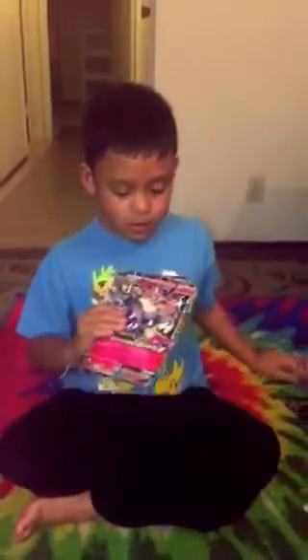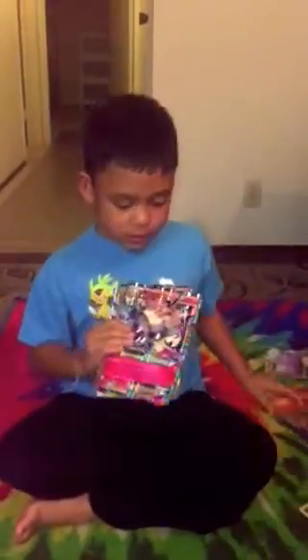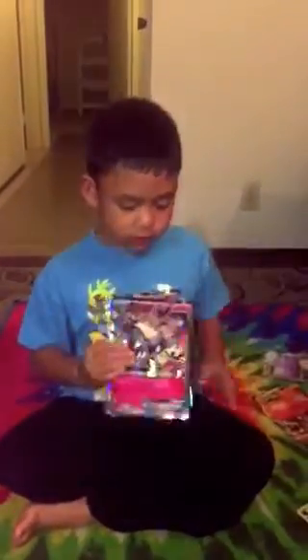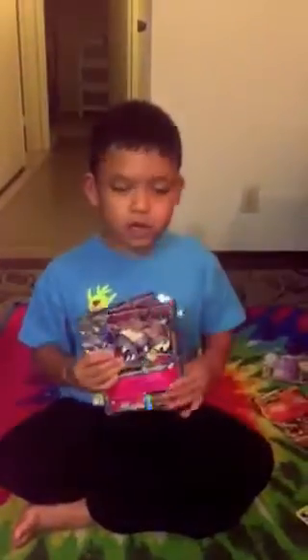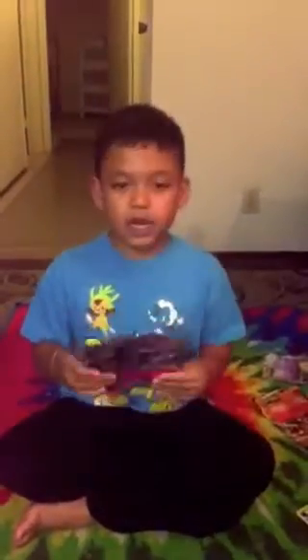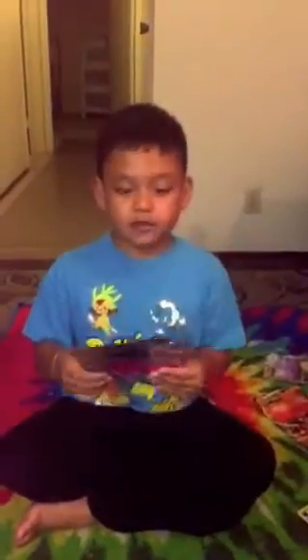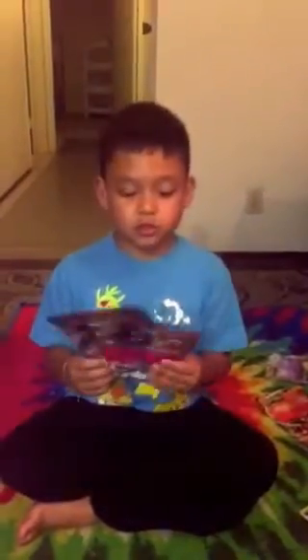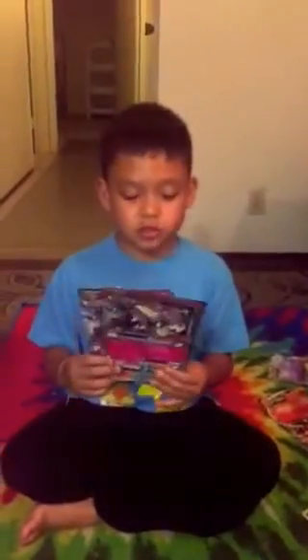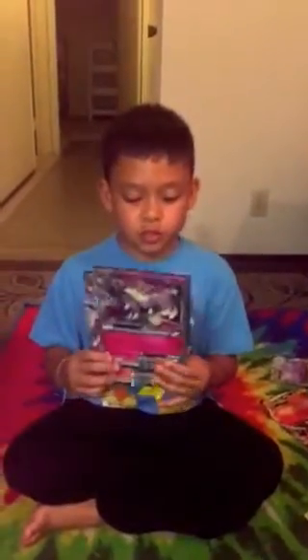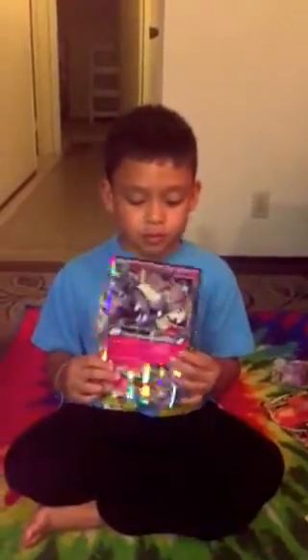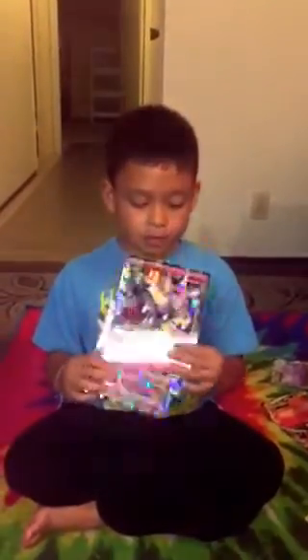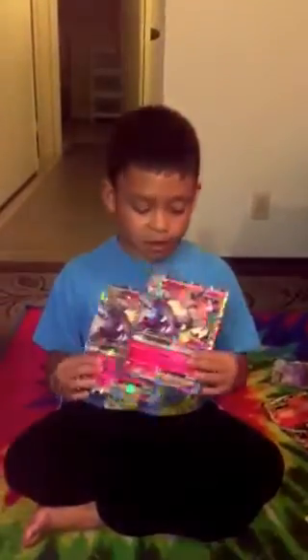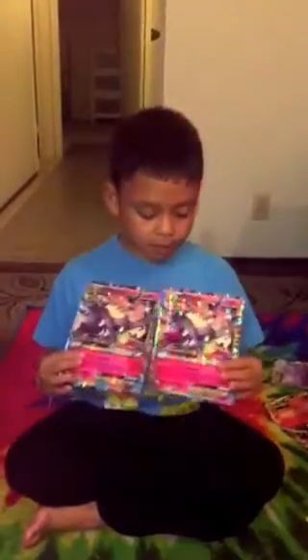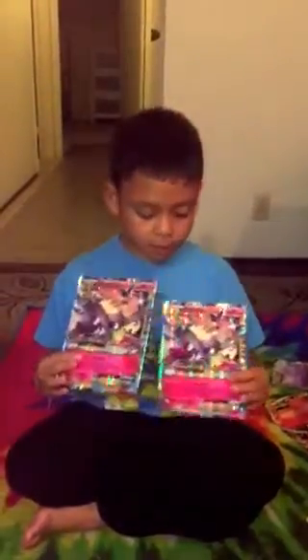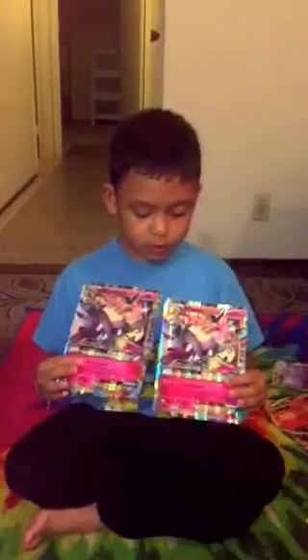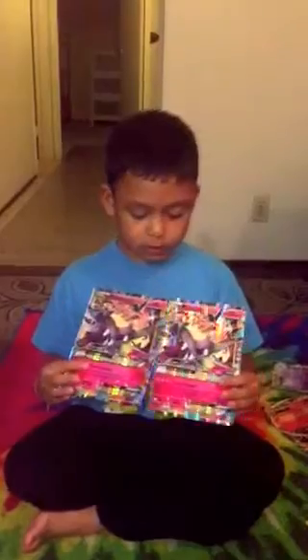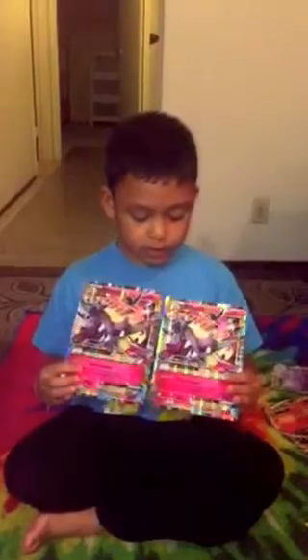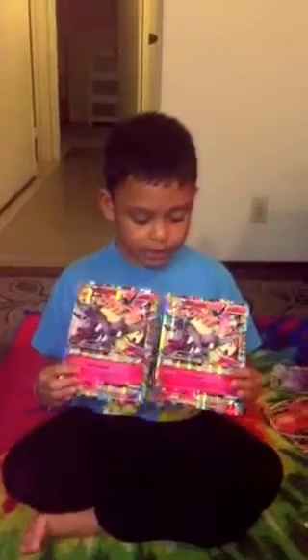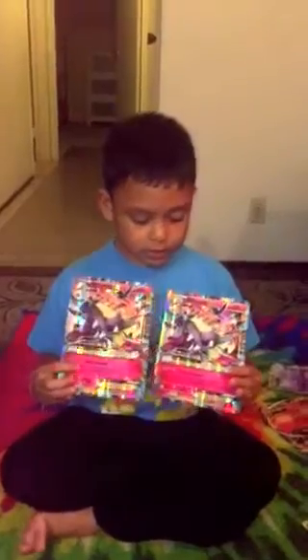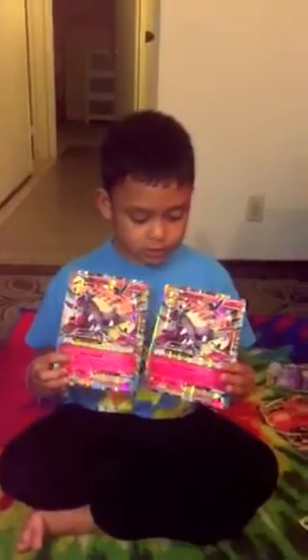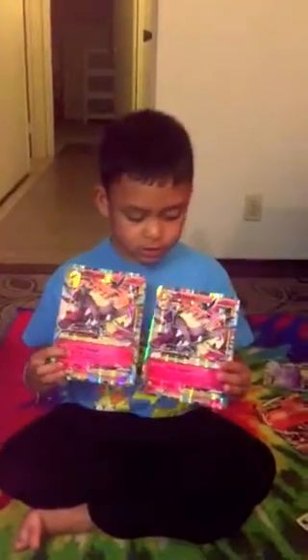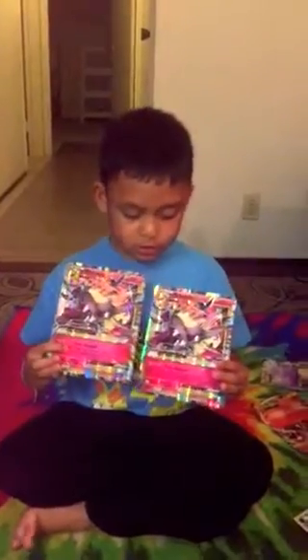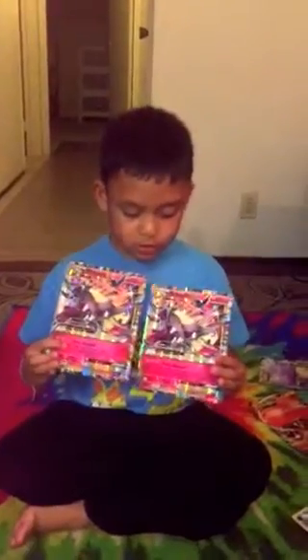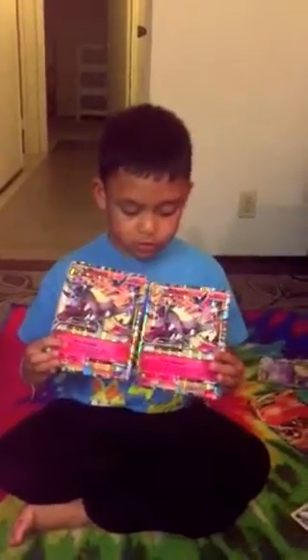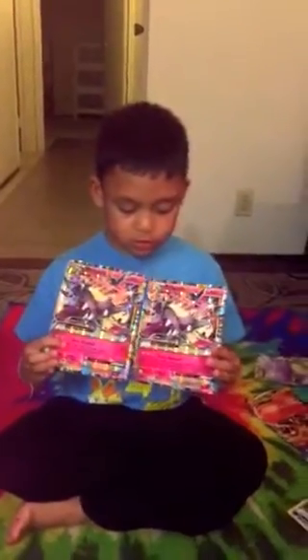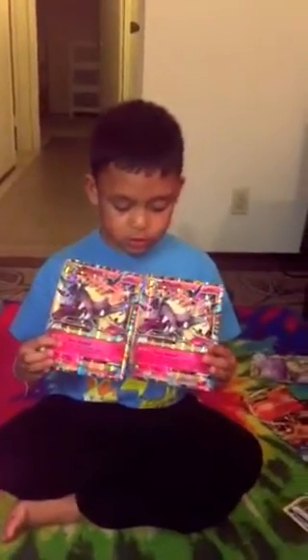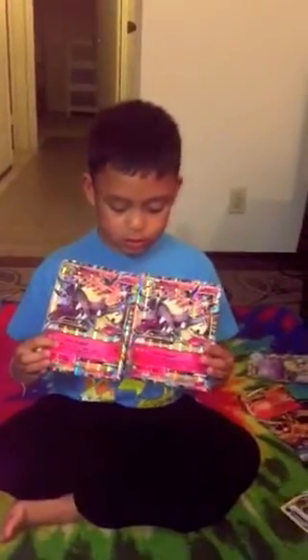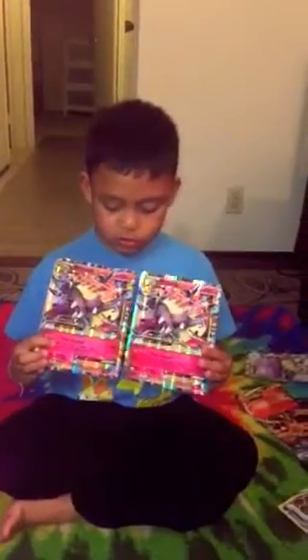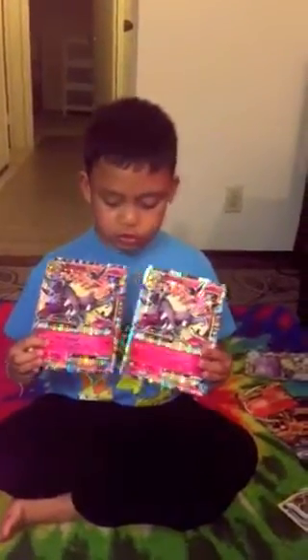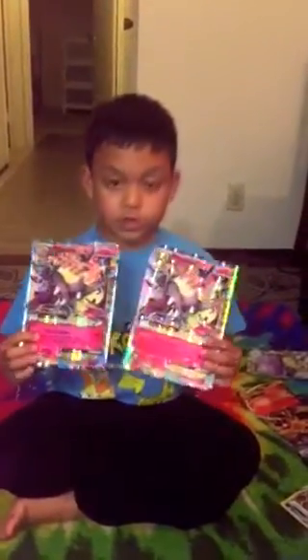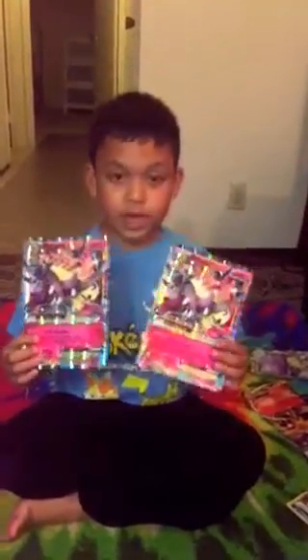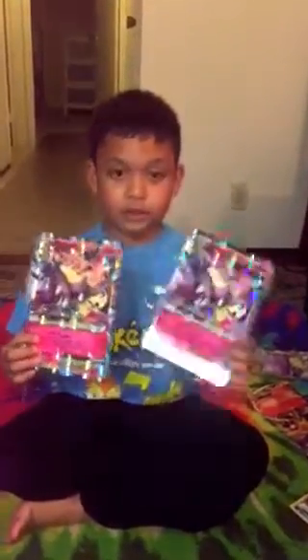Next one, I have two Mega Mawile EXs. They do 130 damage.